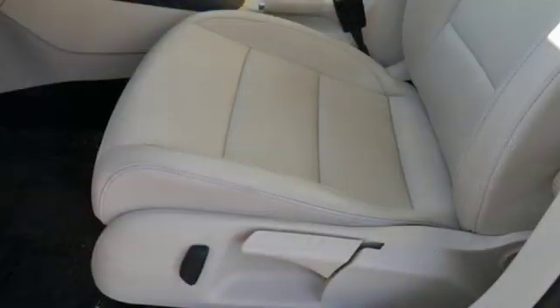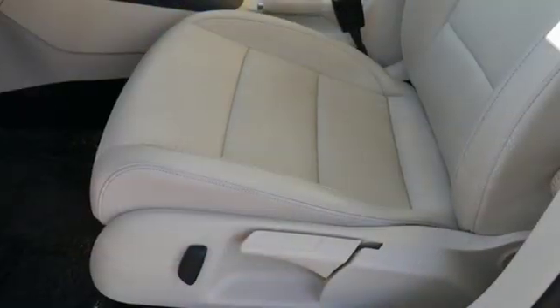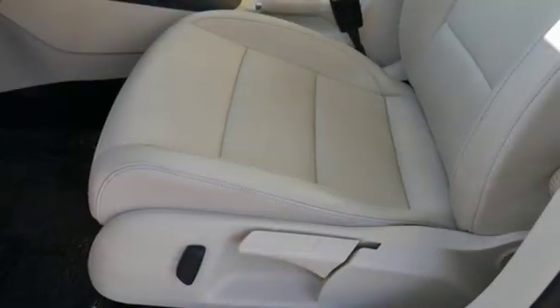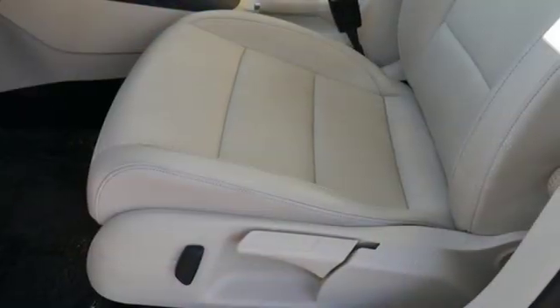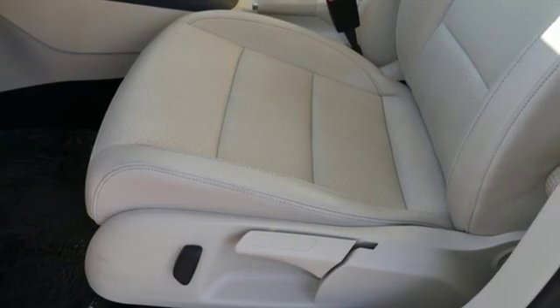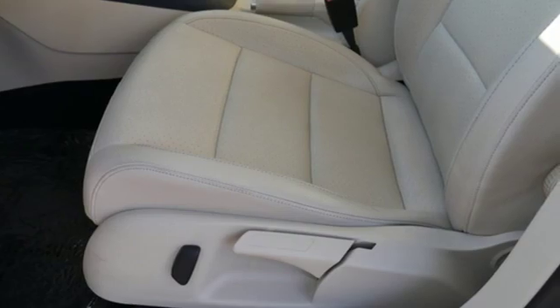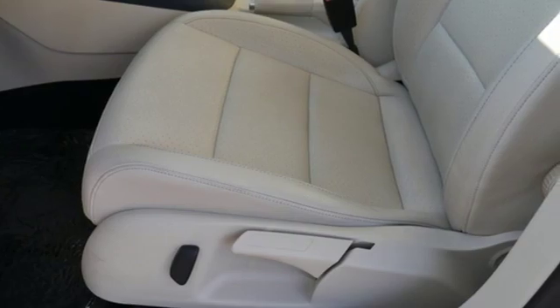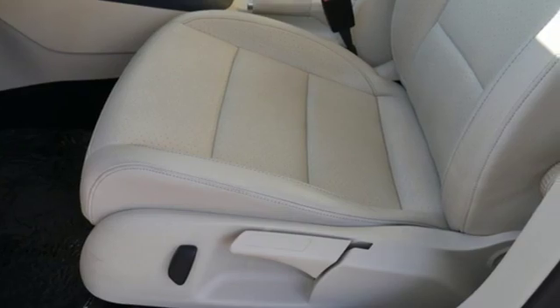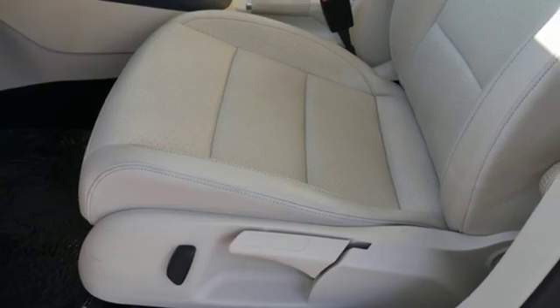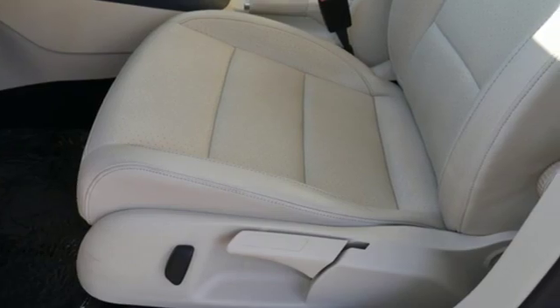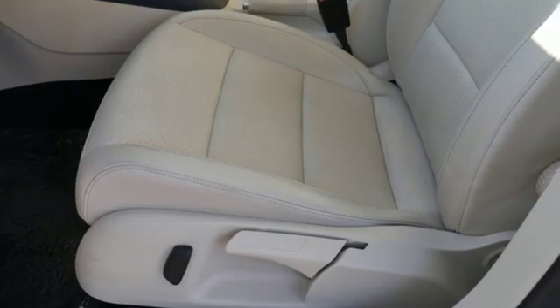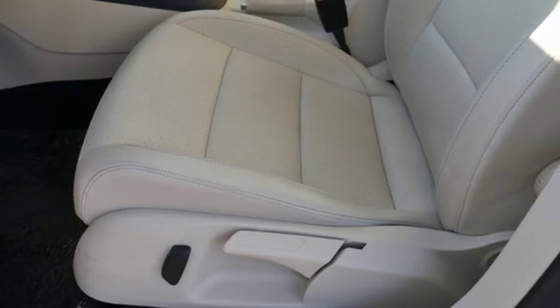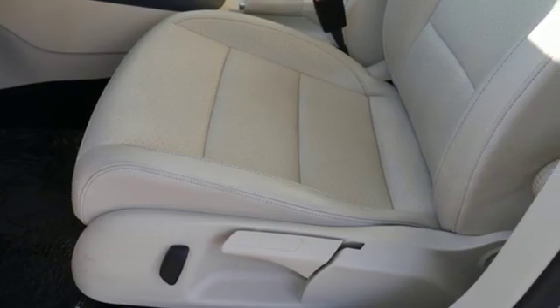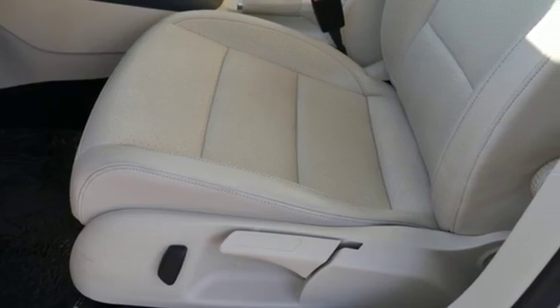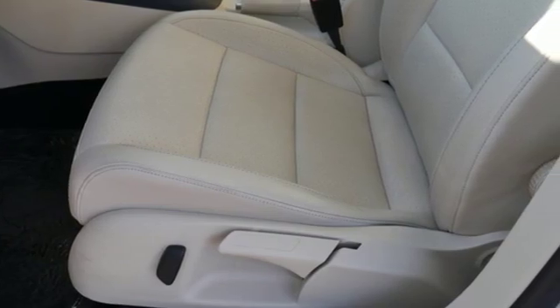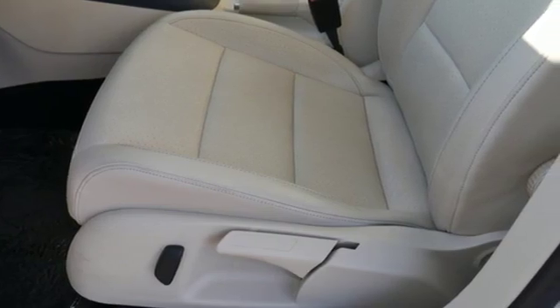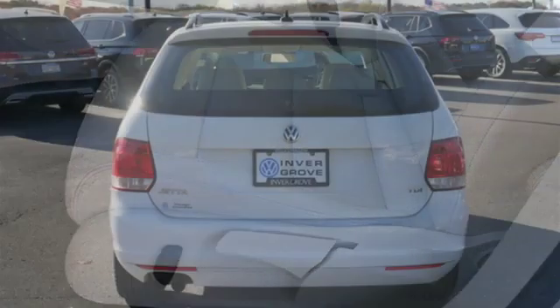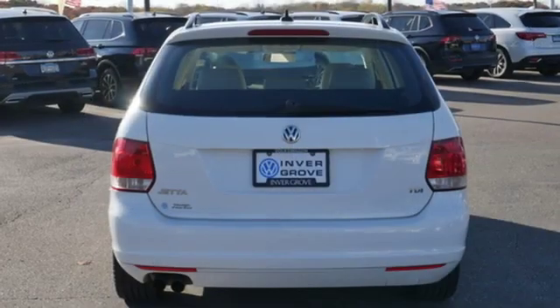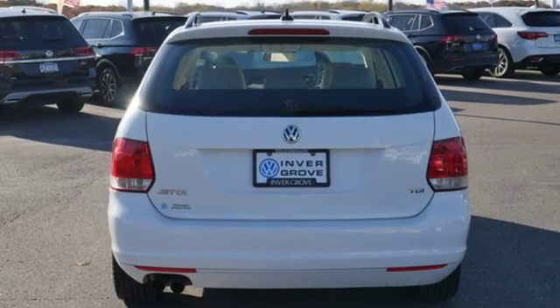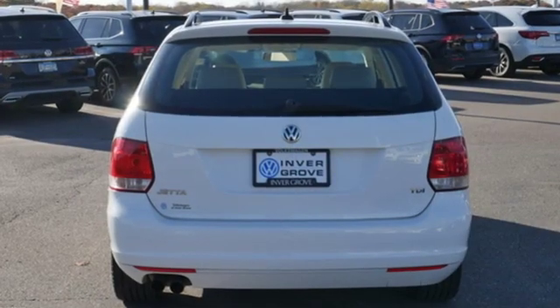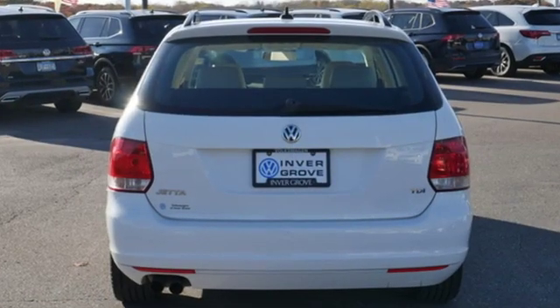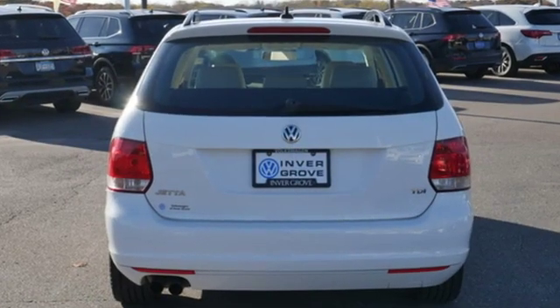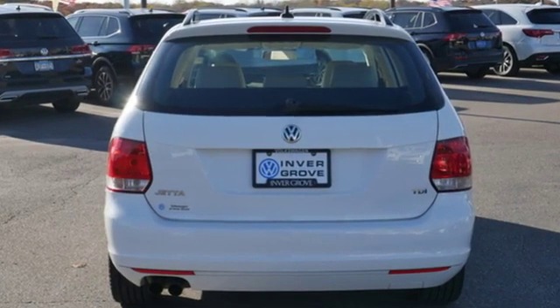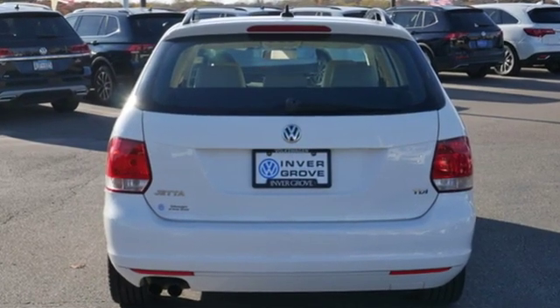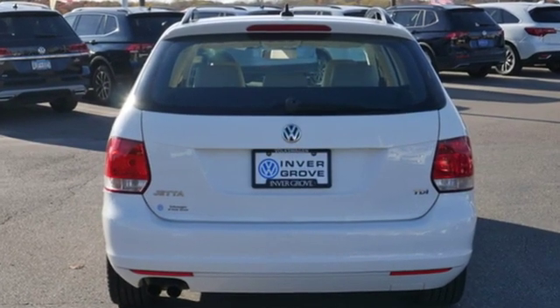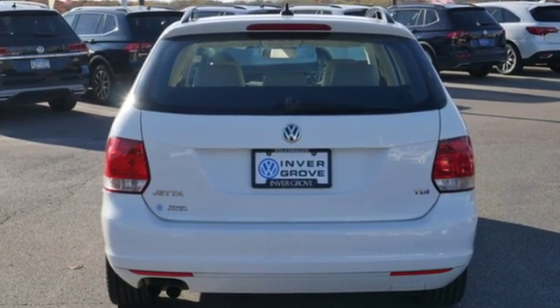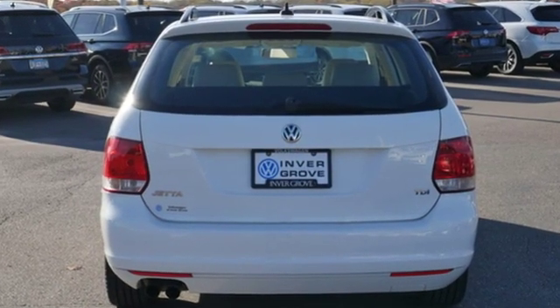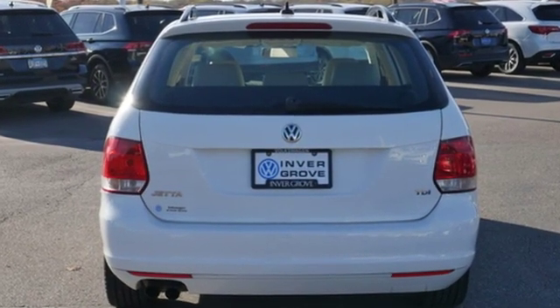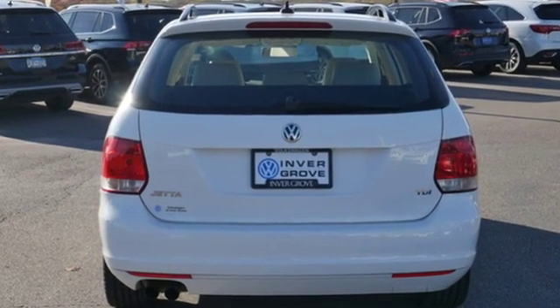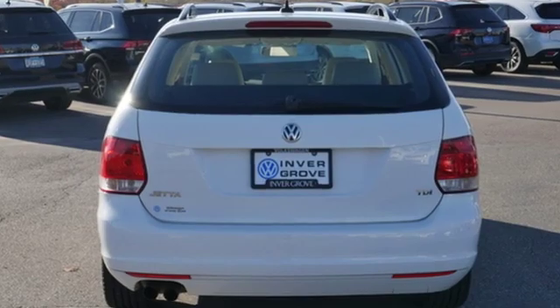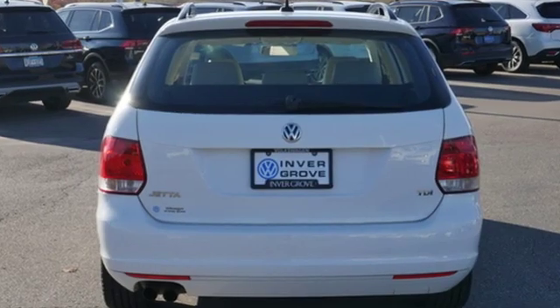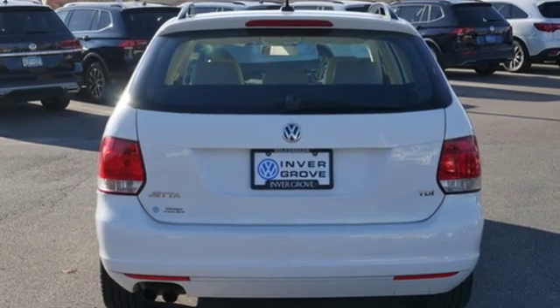New Car Test Drive observes it has impressive solid soft touch materials abound, worthy of cars costing thousands more.